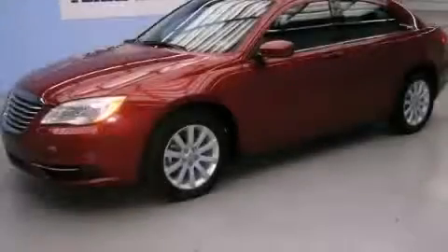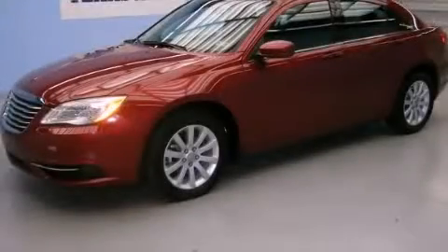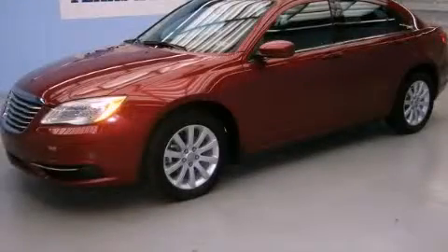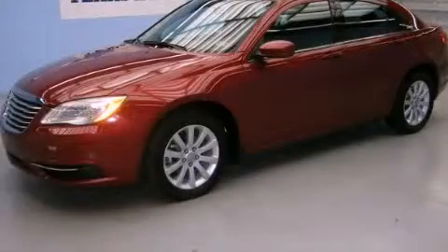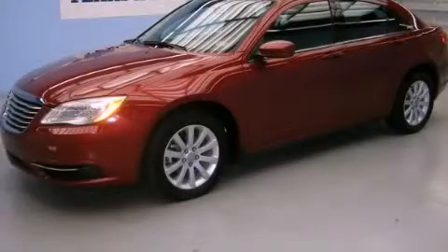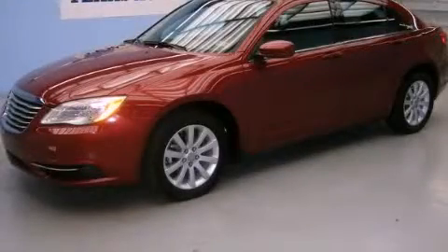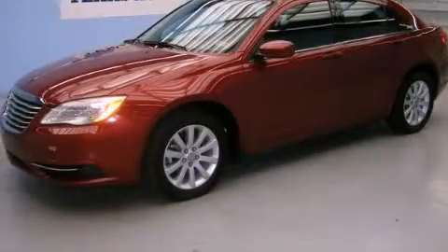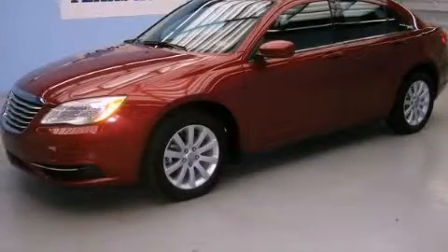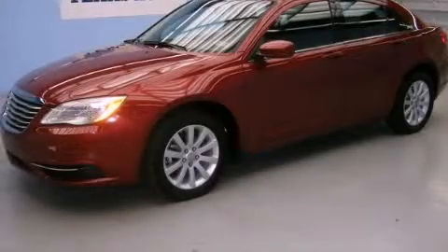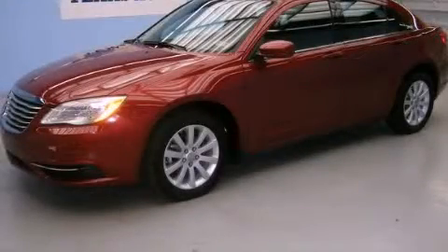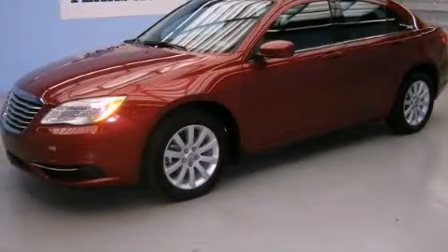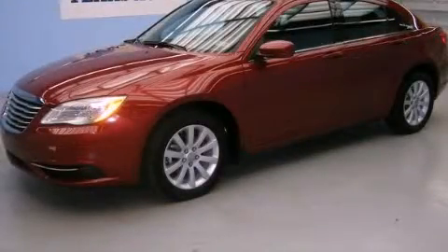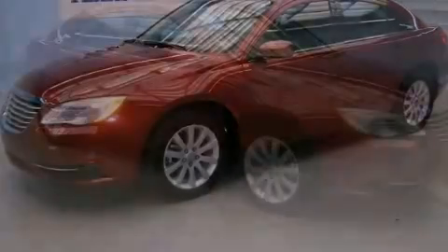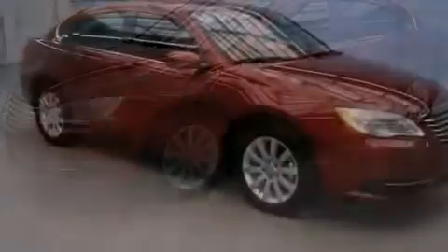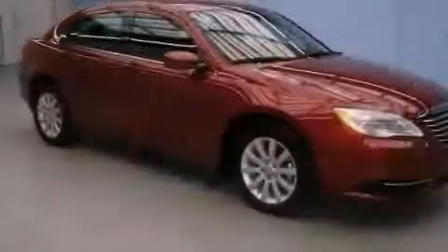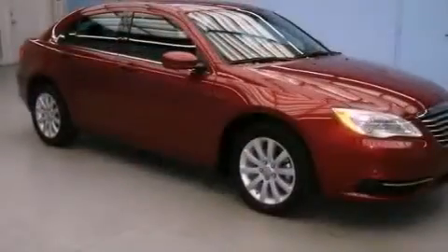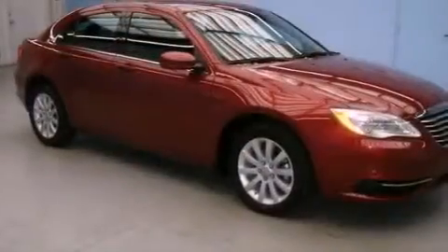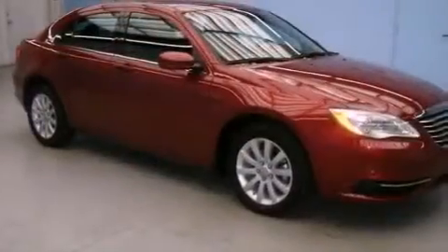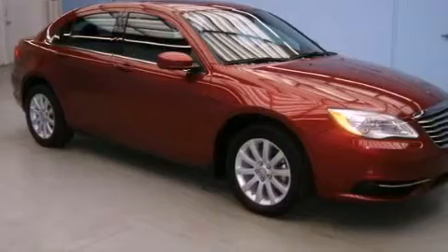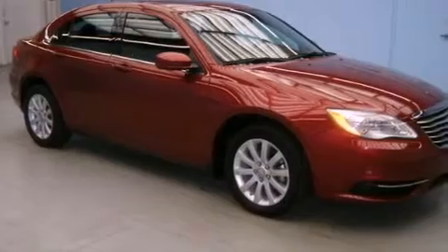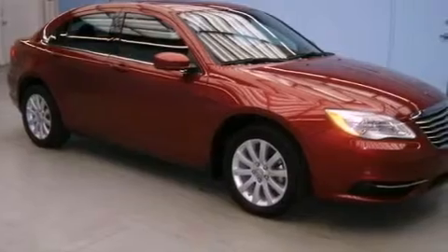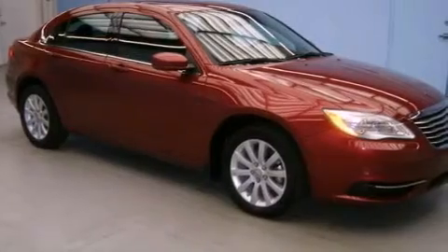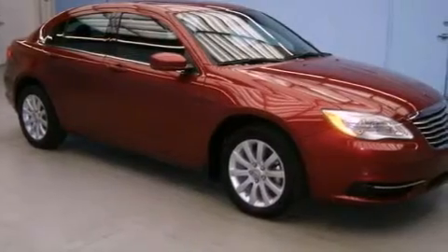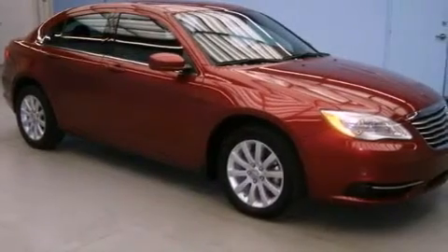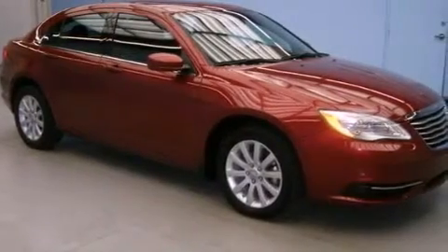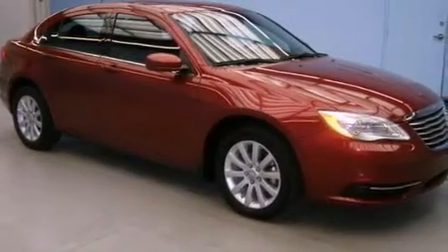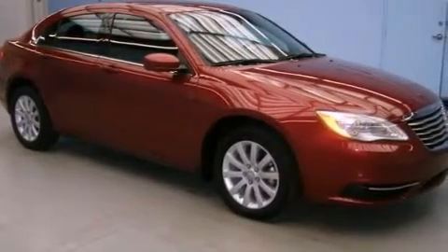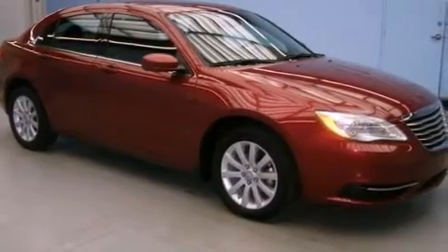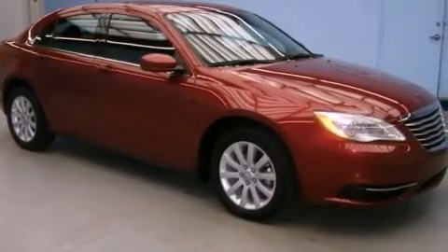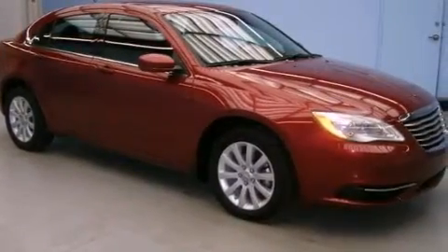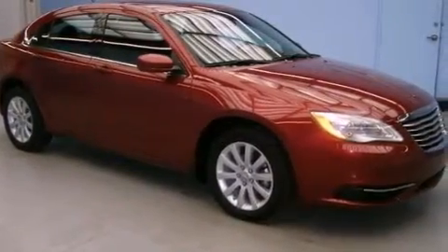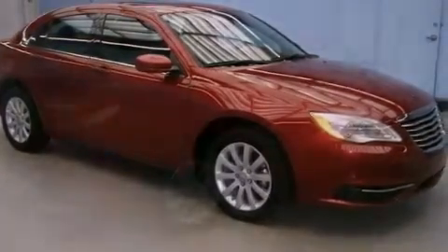This is a 2011 Chrysler 200. It has a 2.4-liter four-cylinder engine and an automatic transmission.